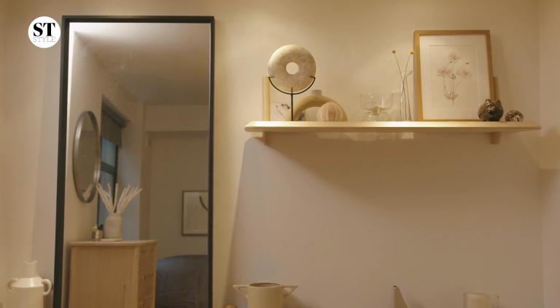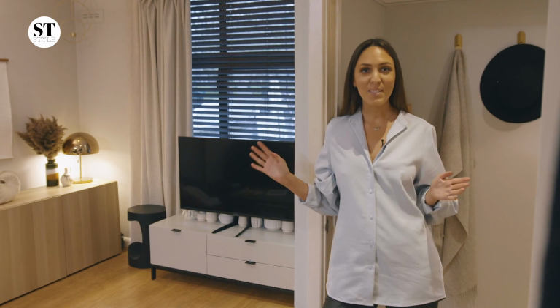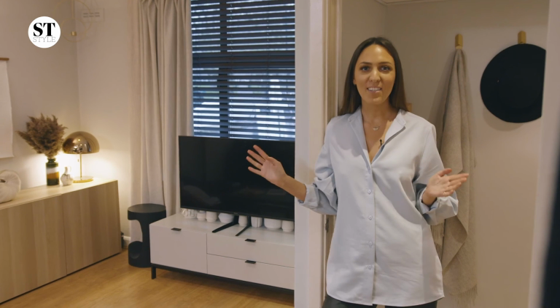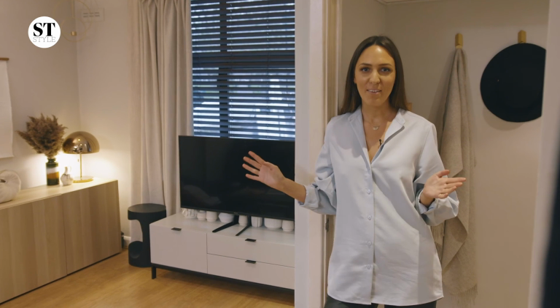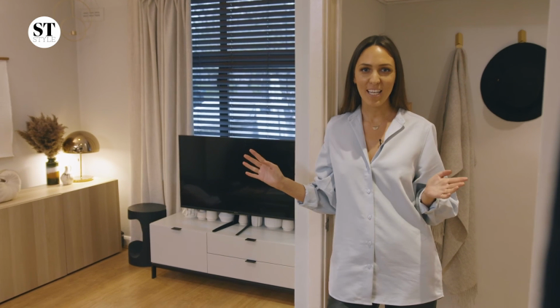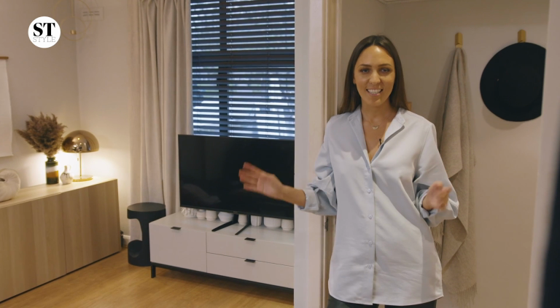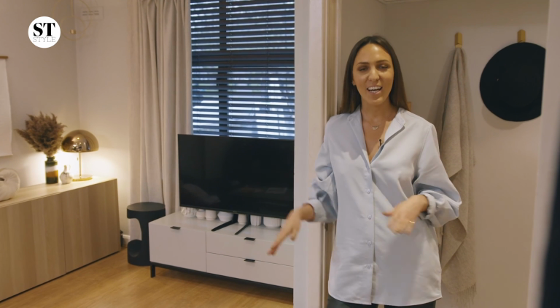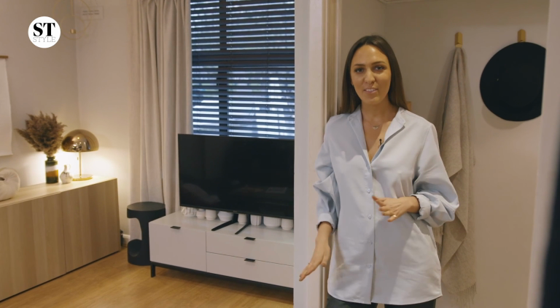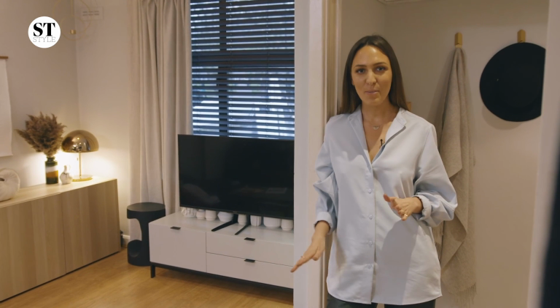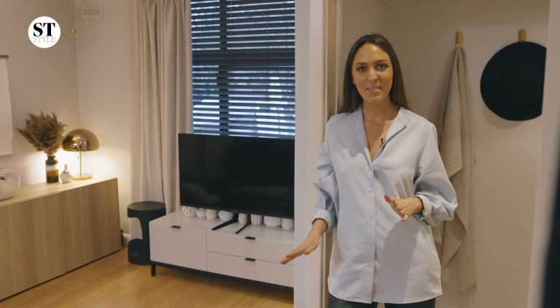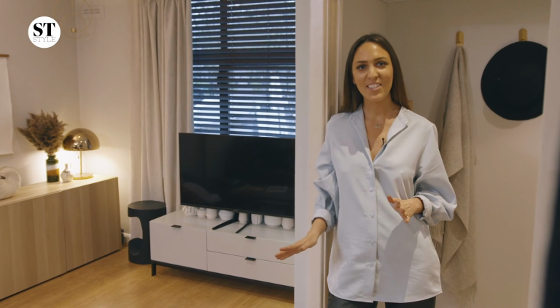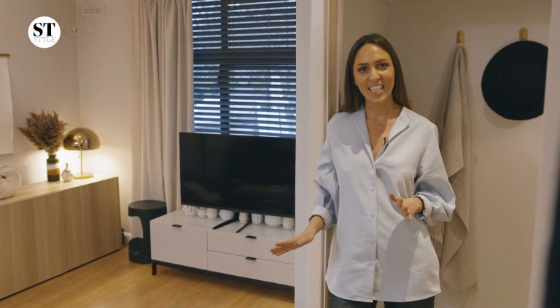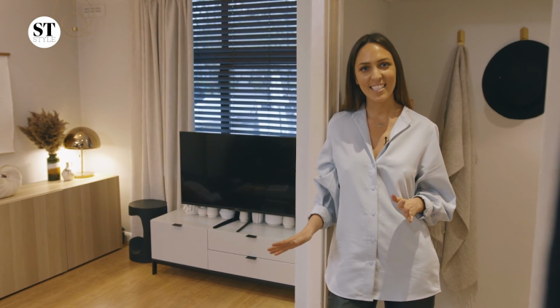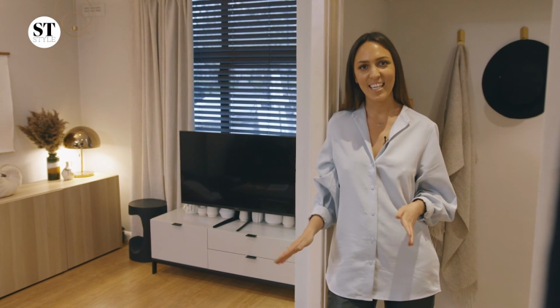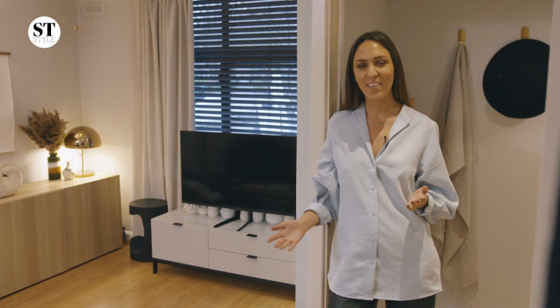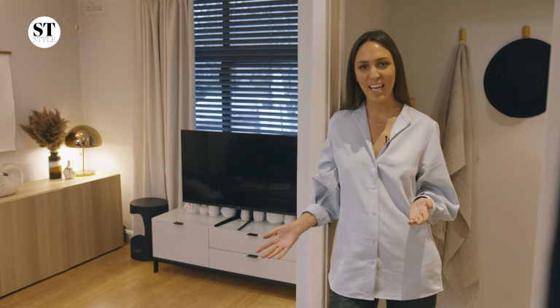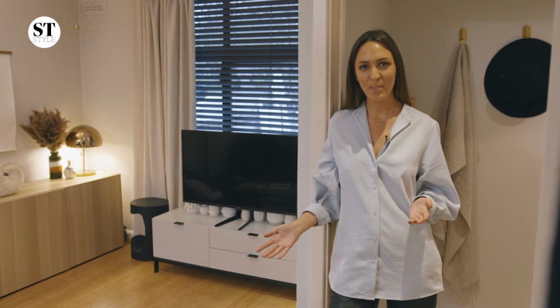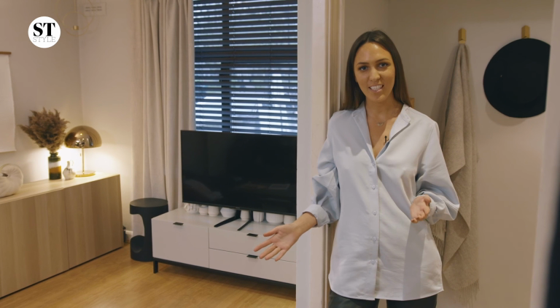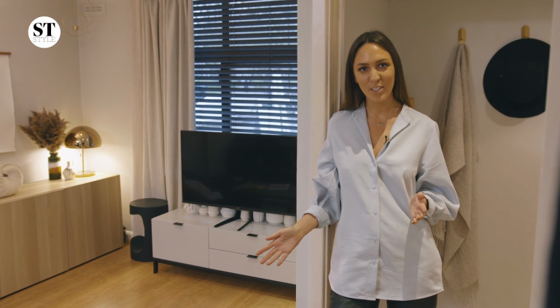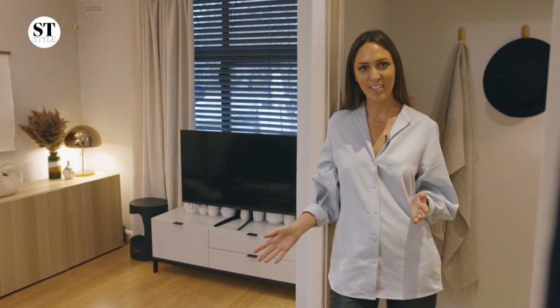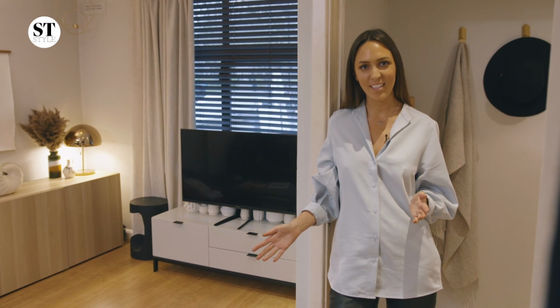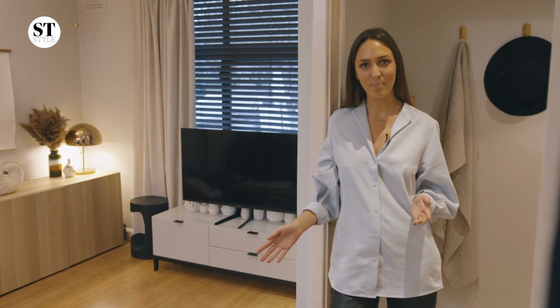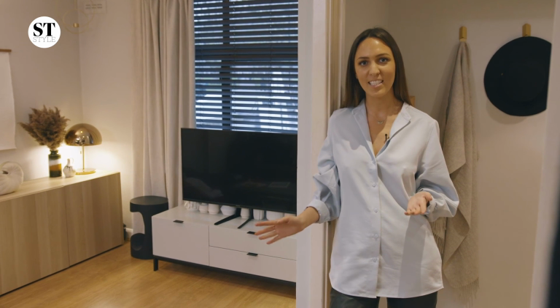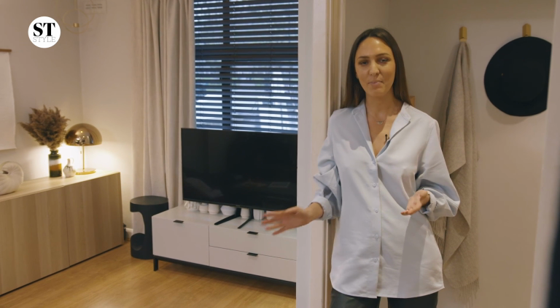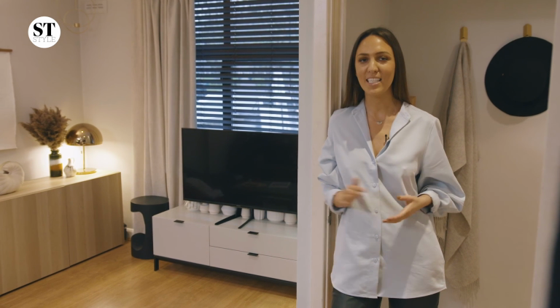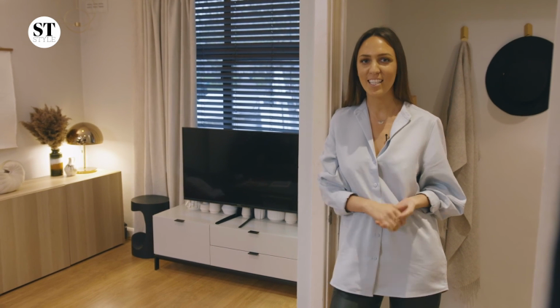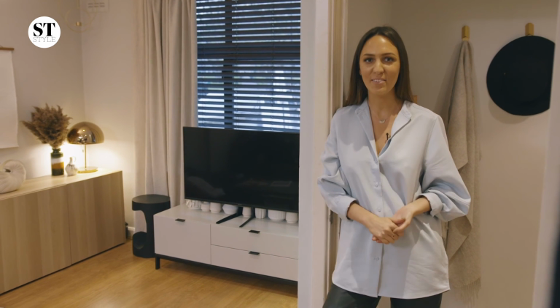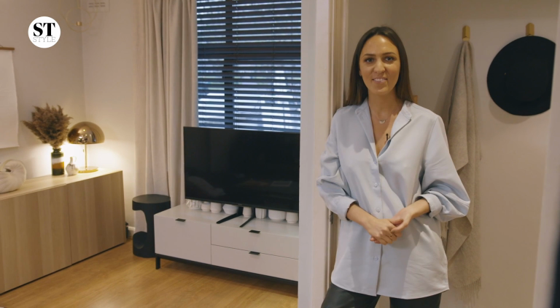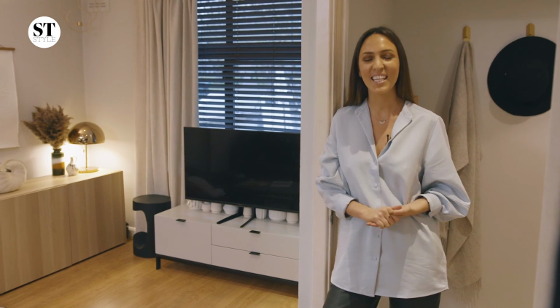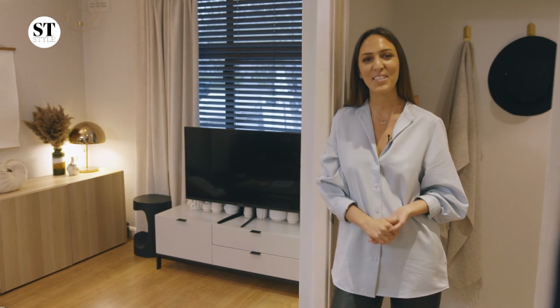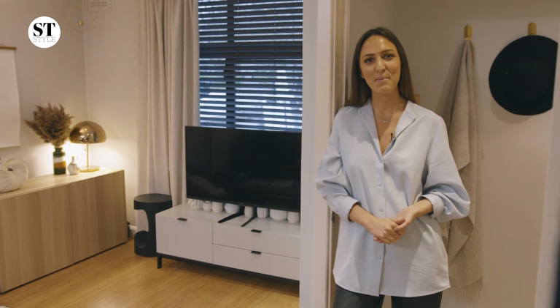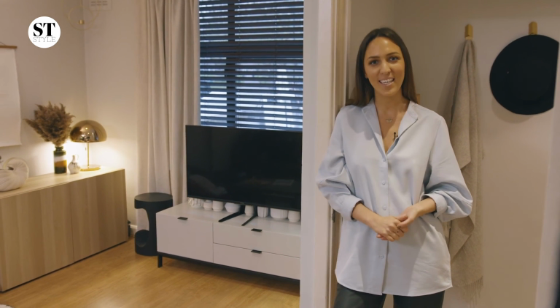This has been The Crap Flat. I hope you've enjoyed my tips and tricks, and I hope that they help you turn your rental home into somewhere that you can love. Thanks for stopping by.